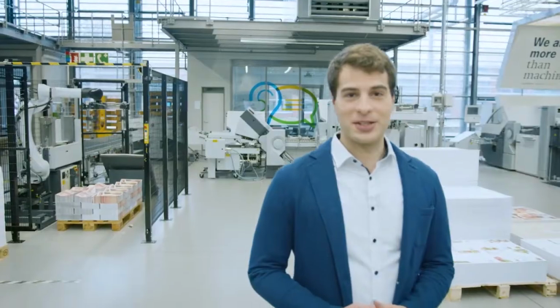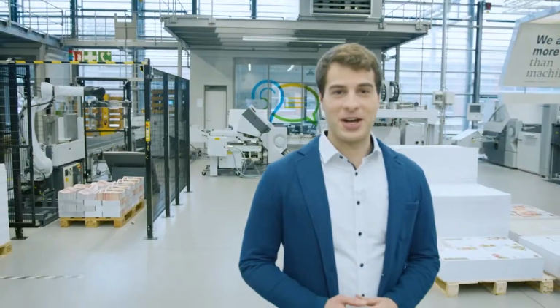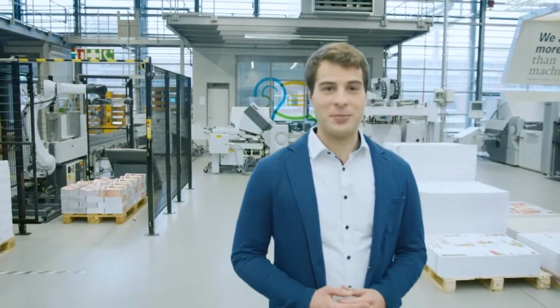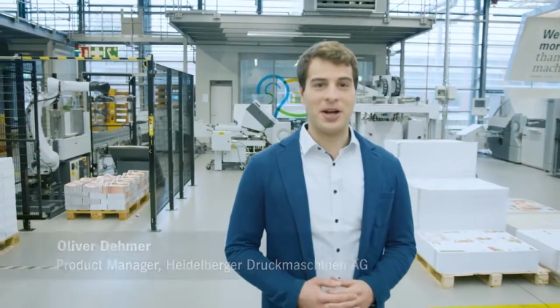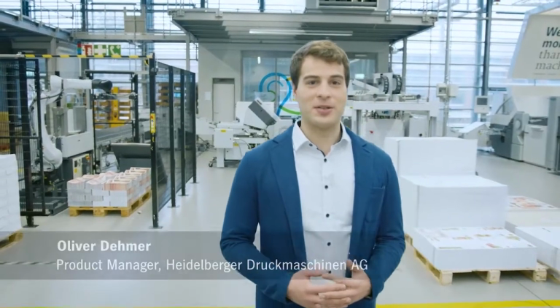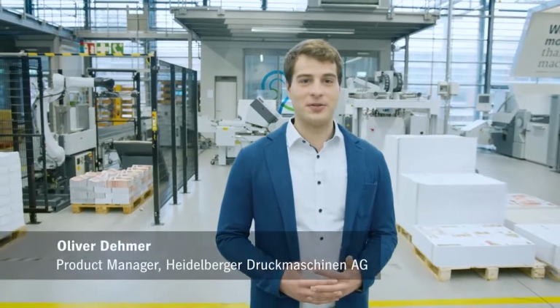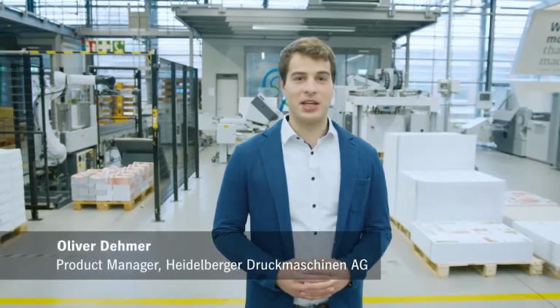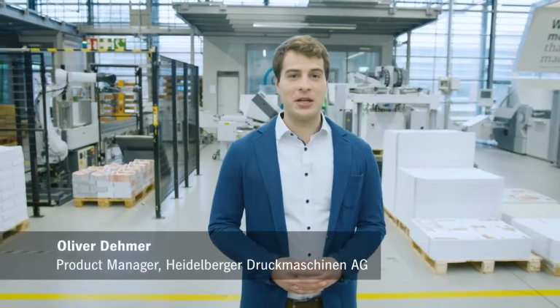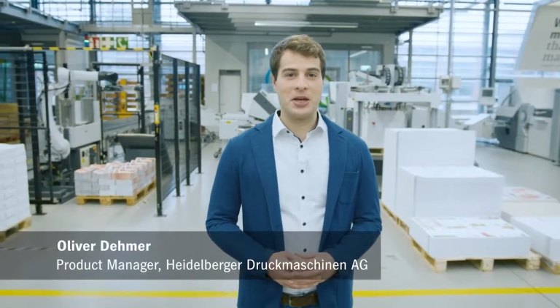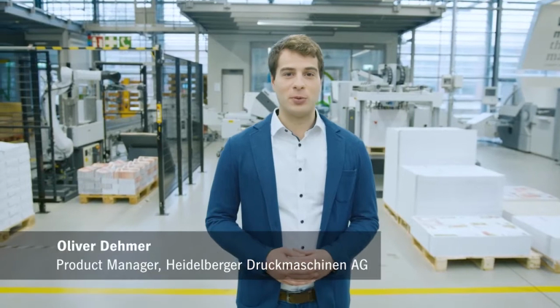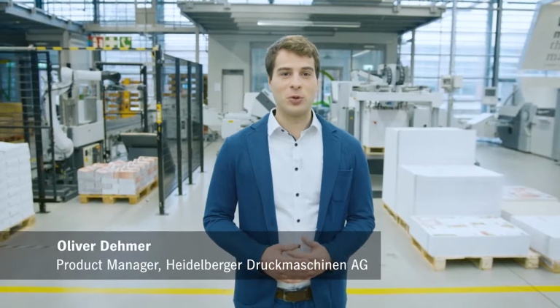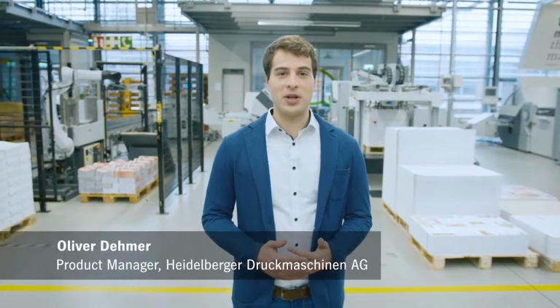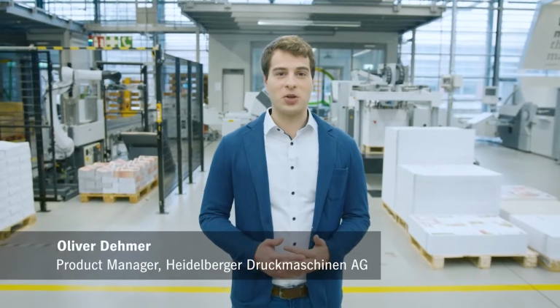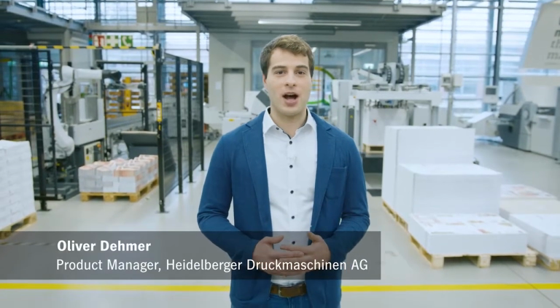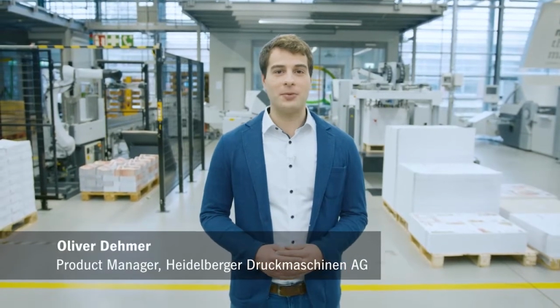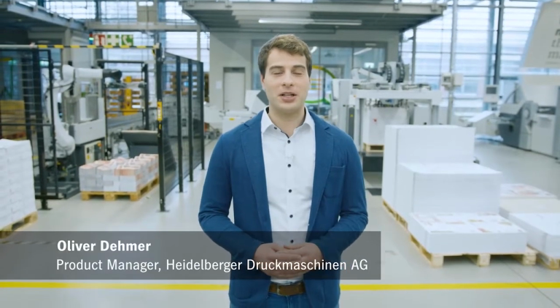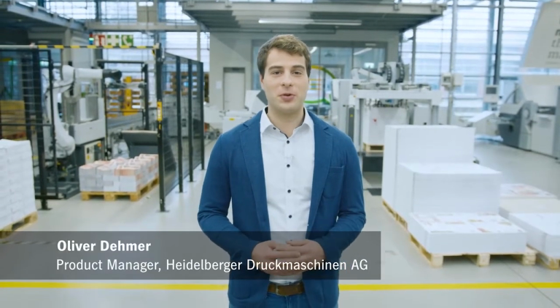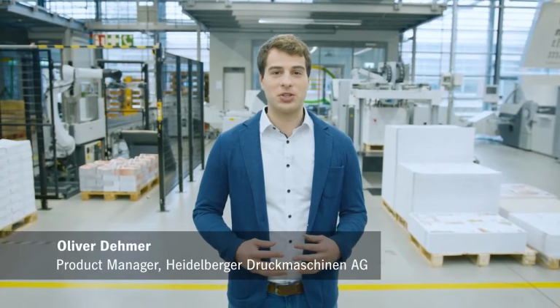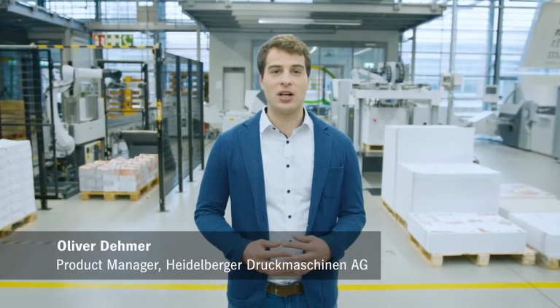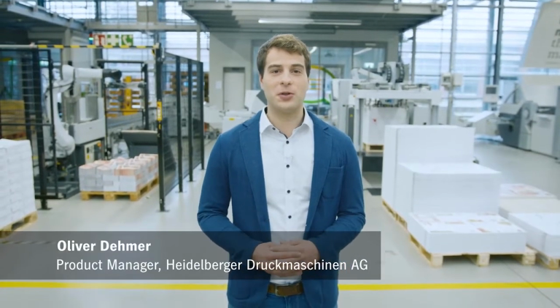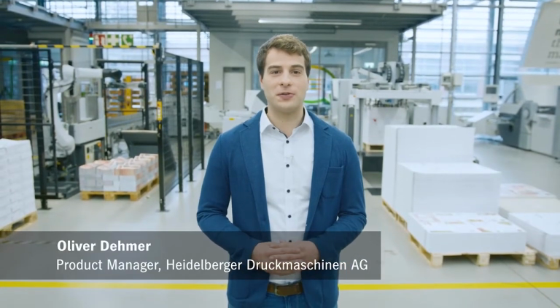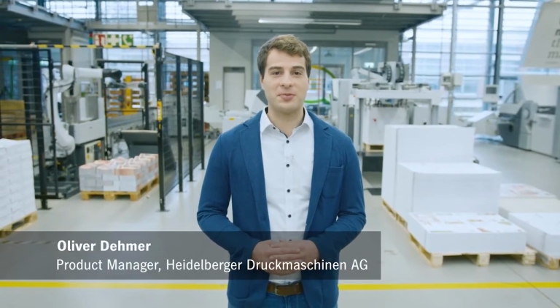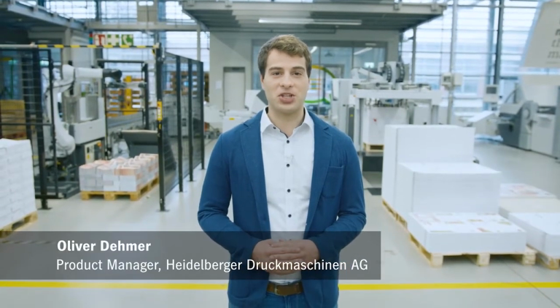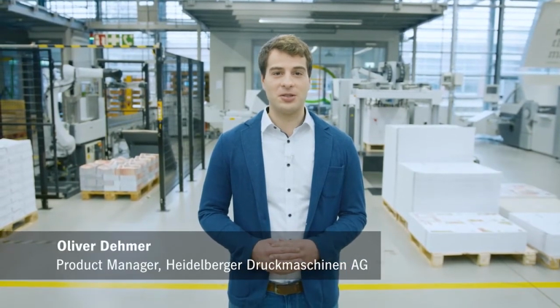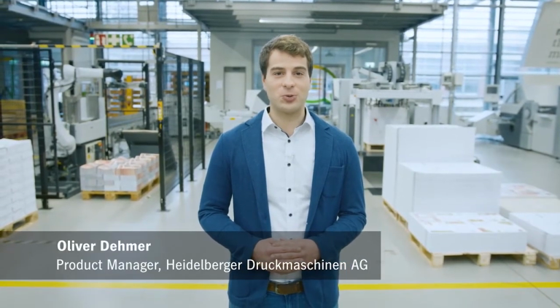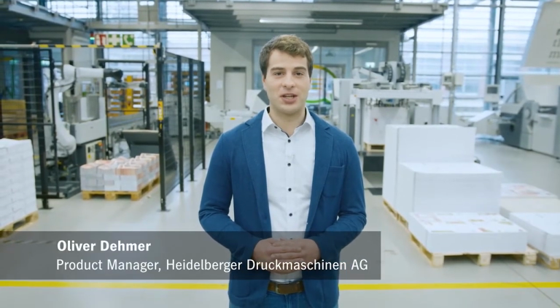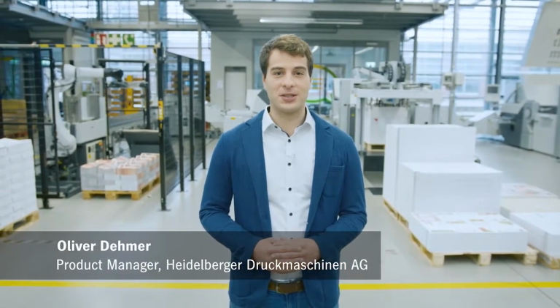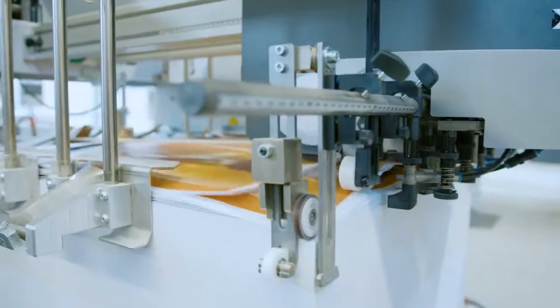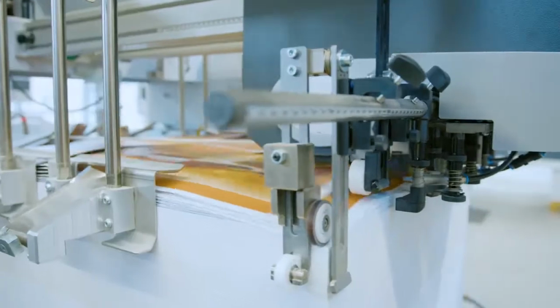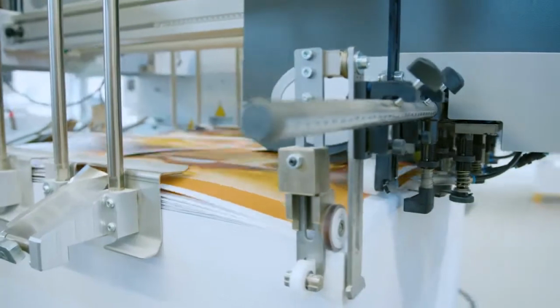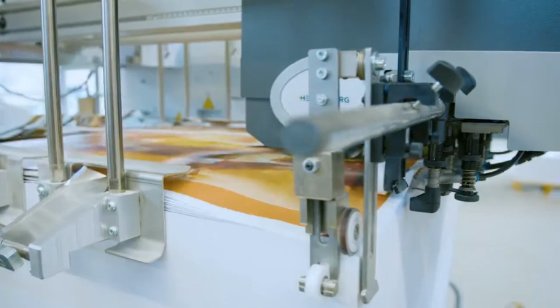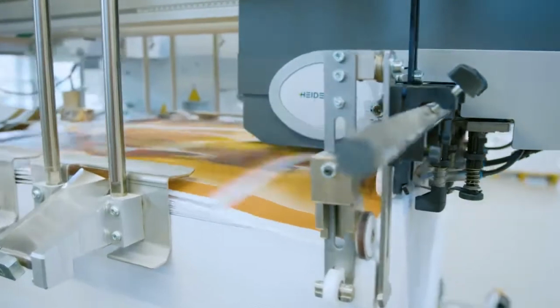Hello, my name is Oliver Dahmer. I'm a product manager at Heidelberg with responsibility for the Stahlfolder folding machines.